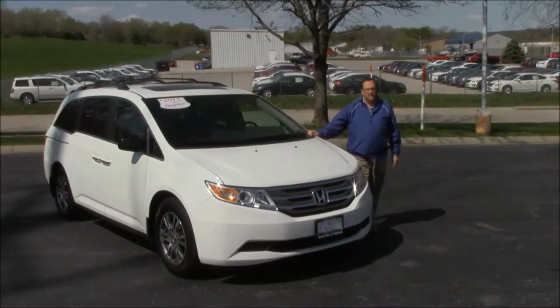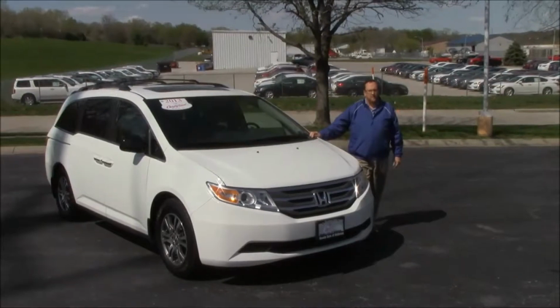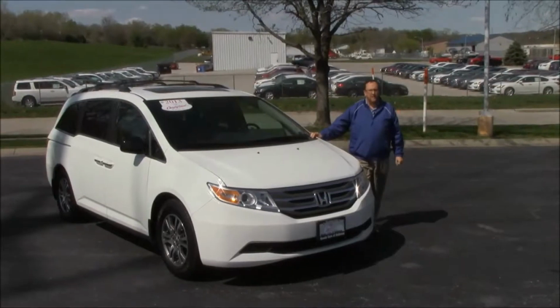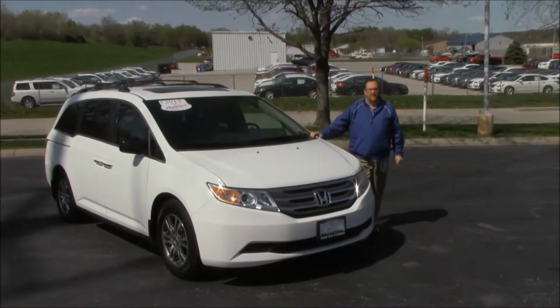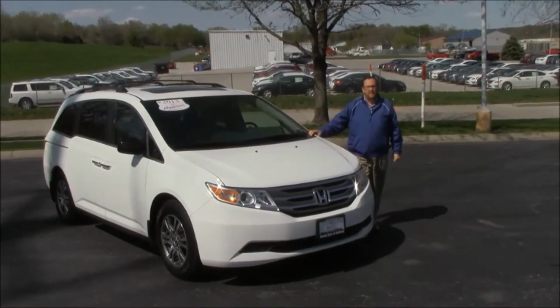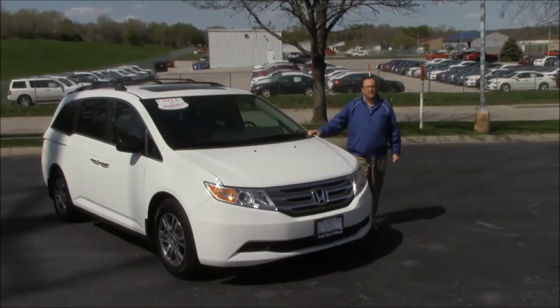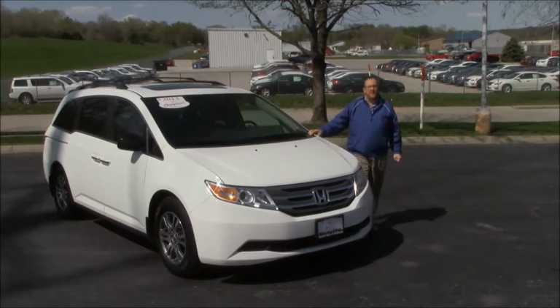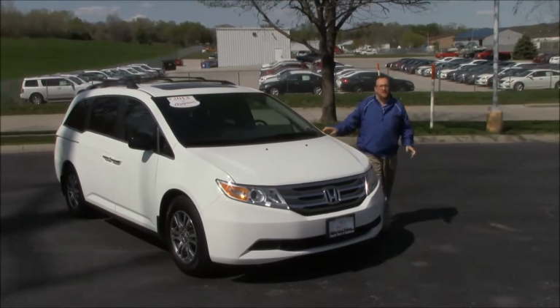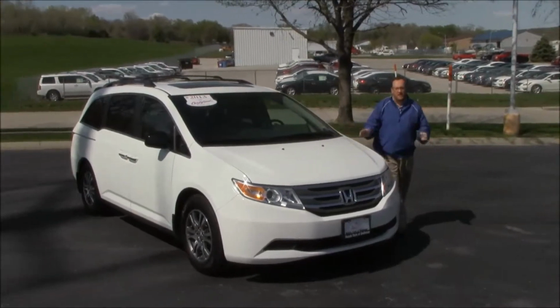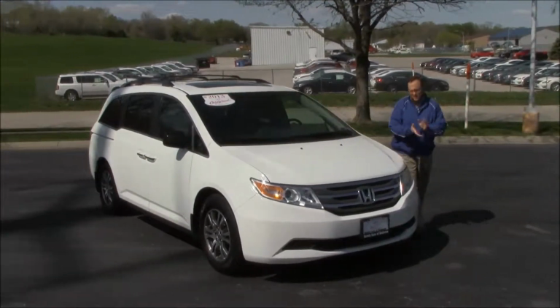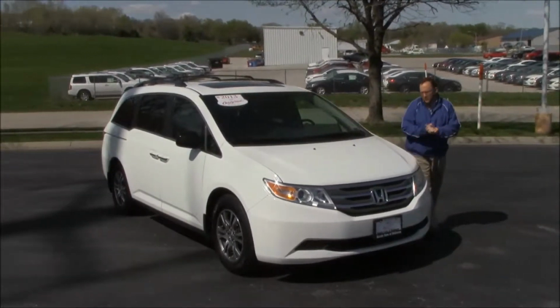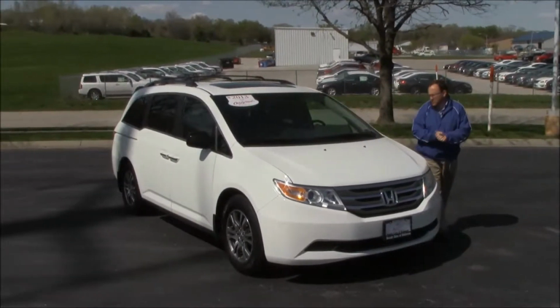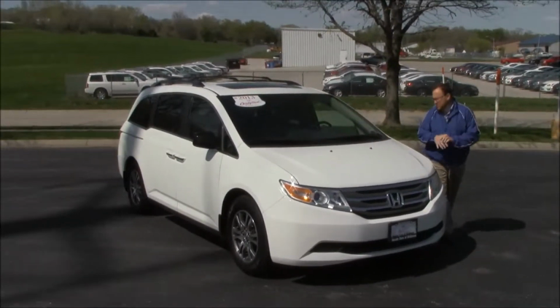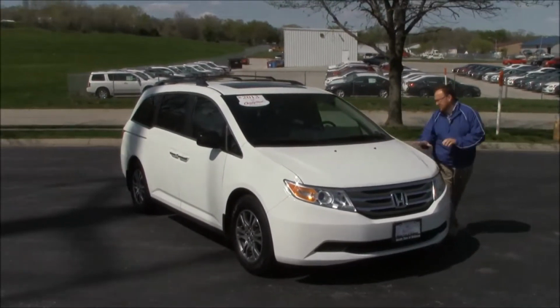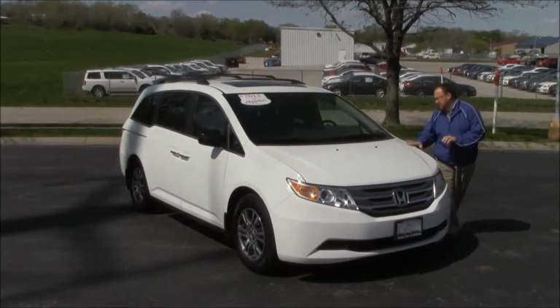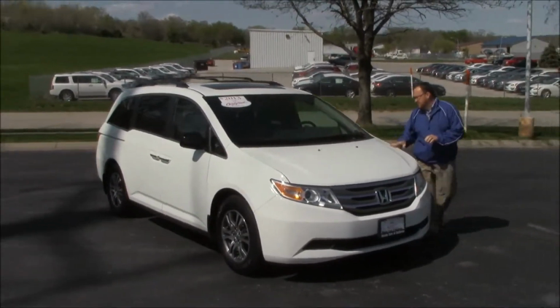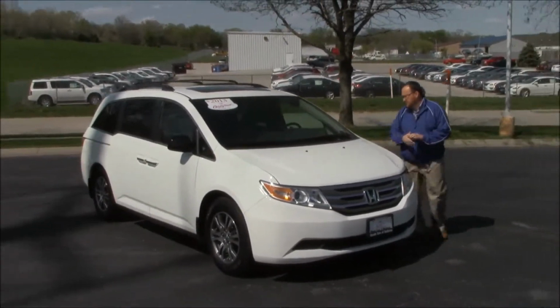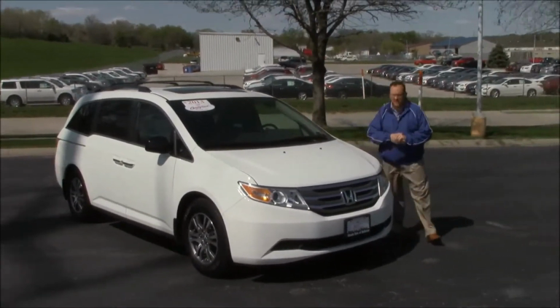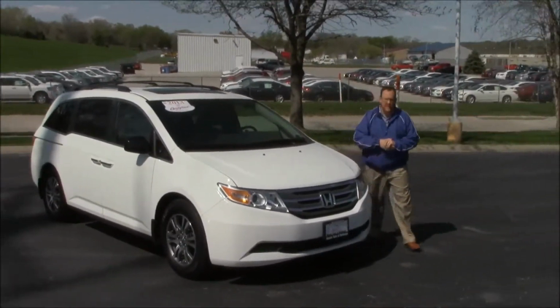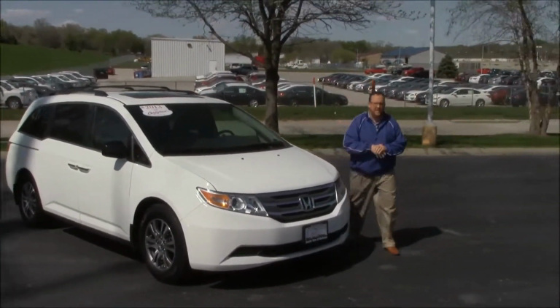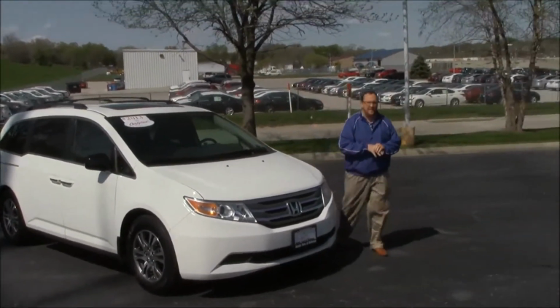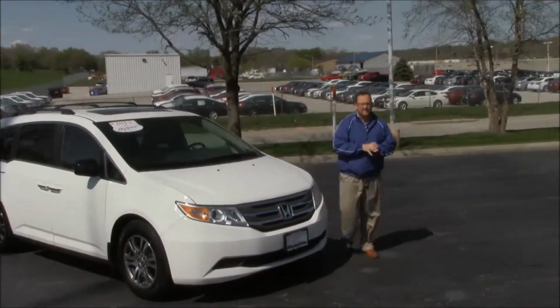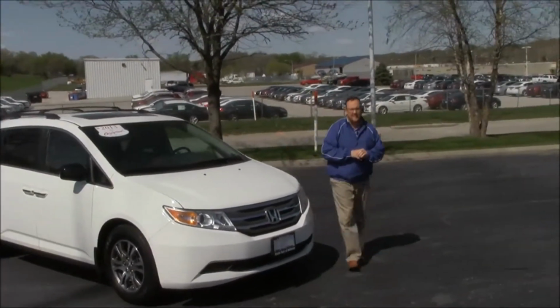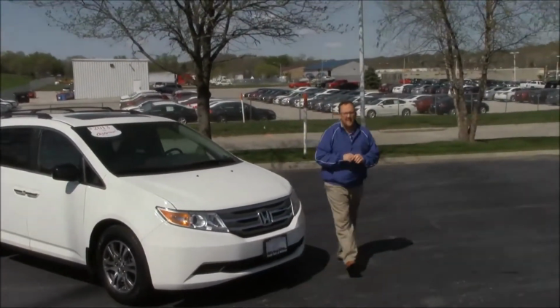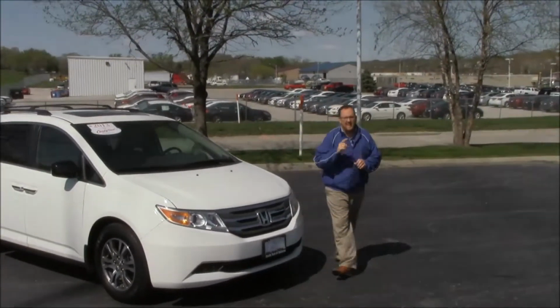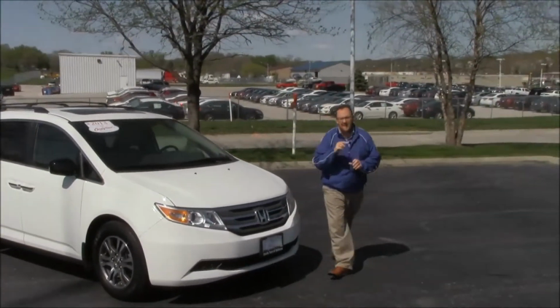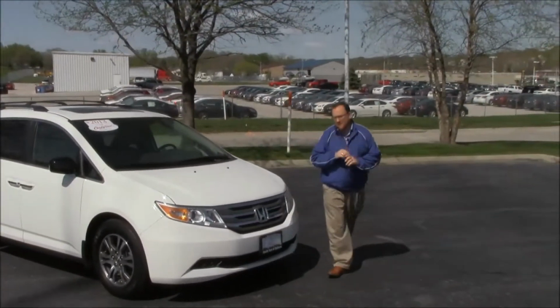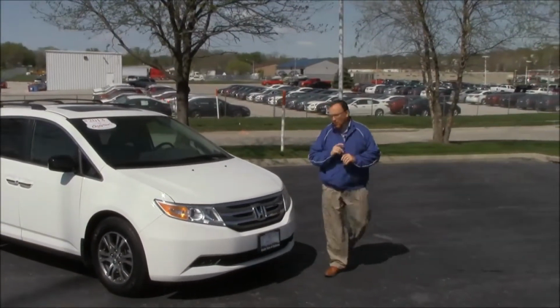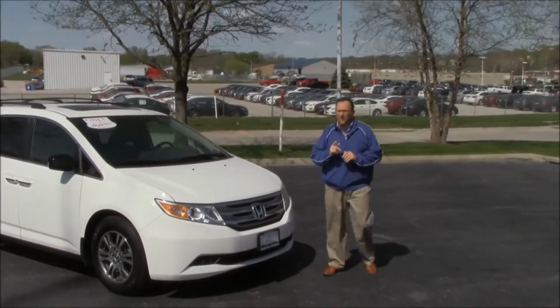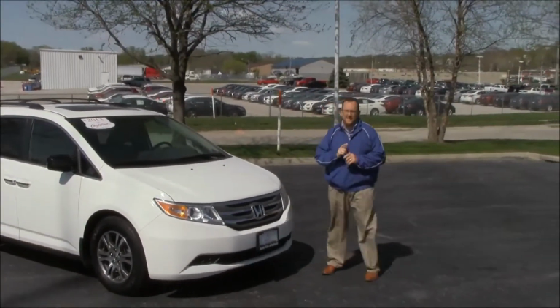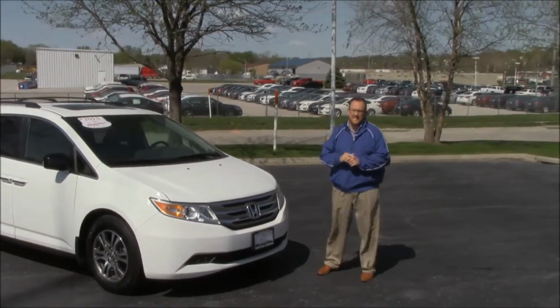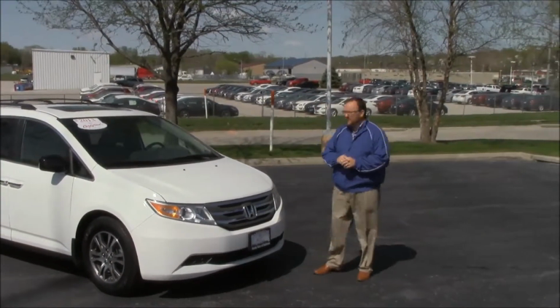Brian Kelly here for the Honda Giant, here to show you this 2013 Honda Odyssey EXL with DVD.